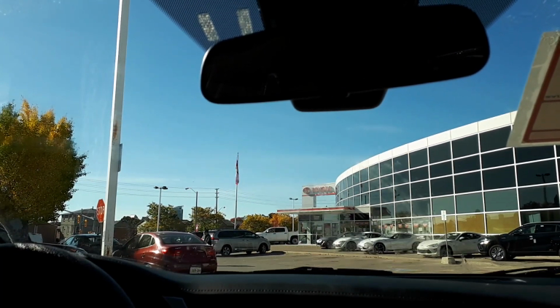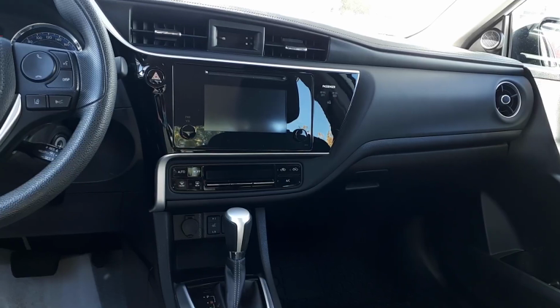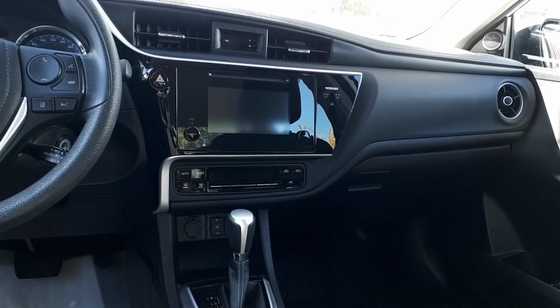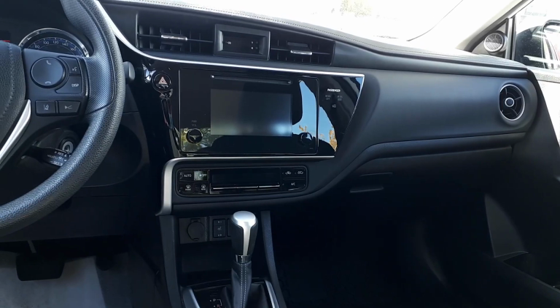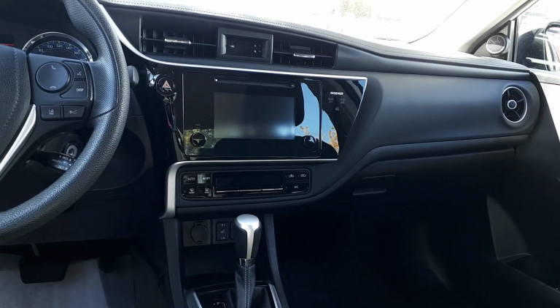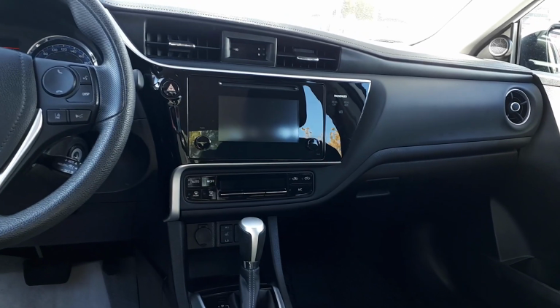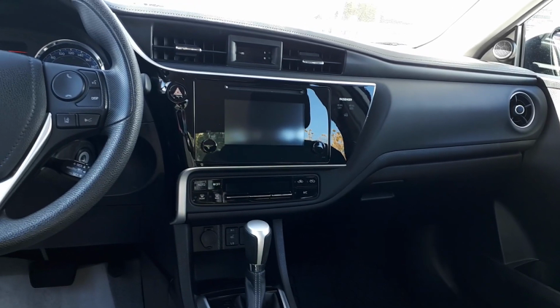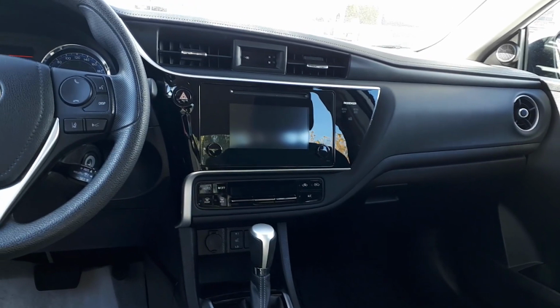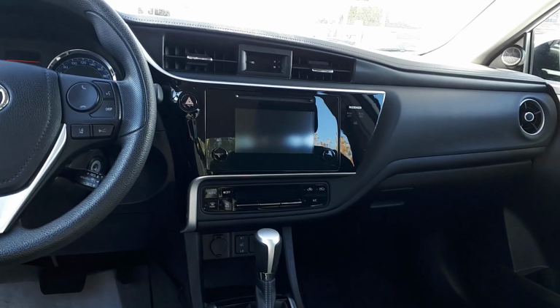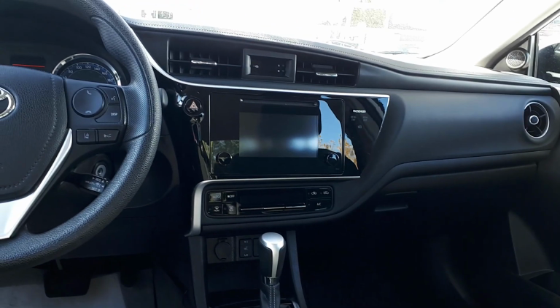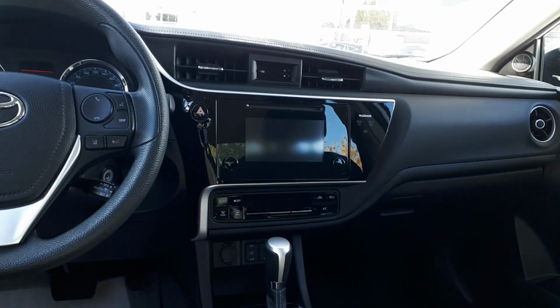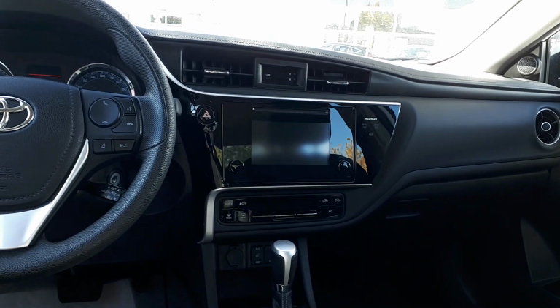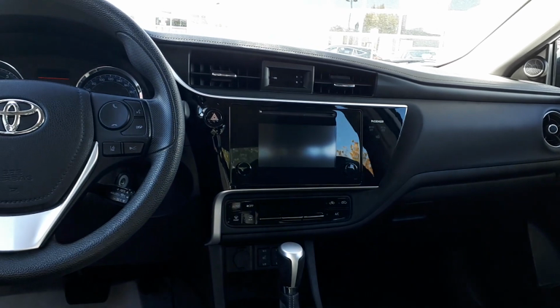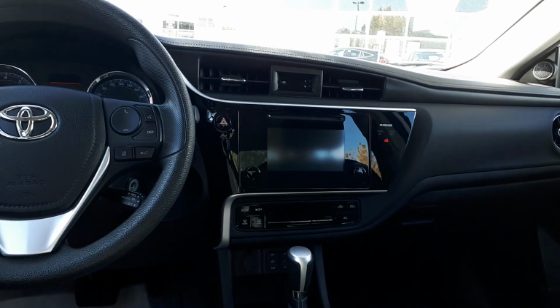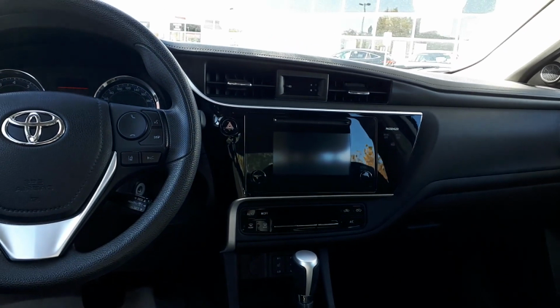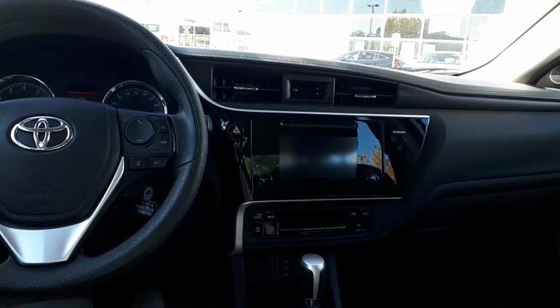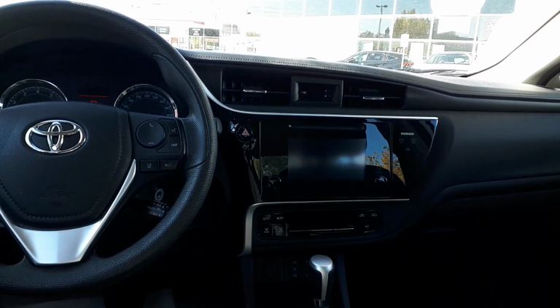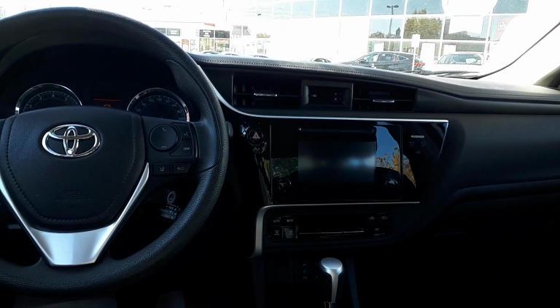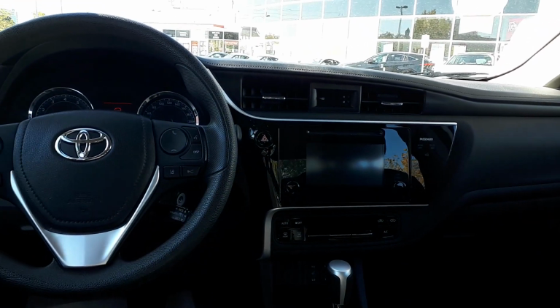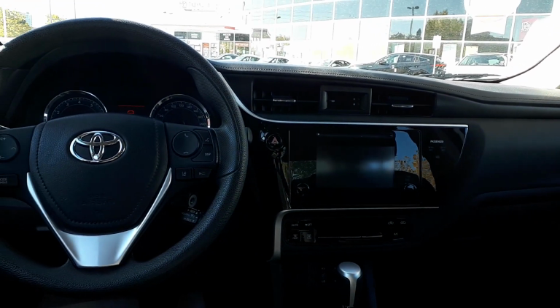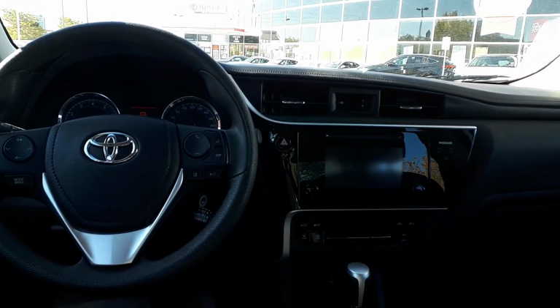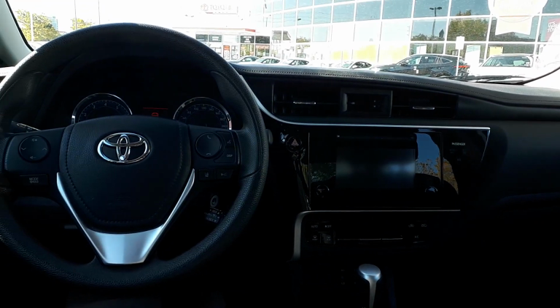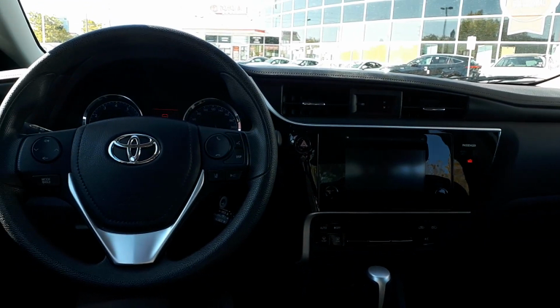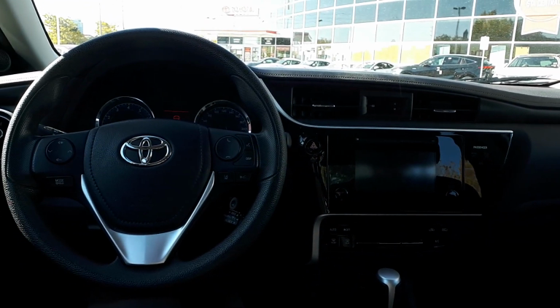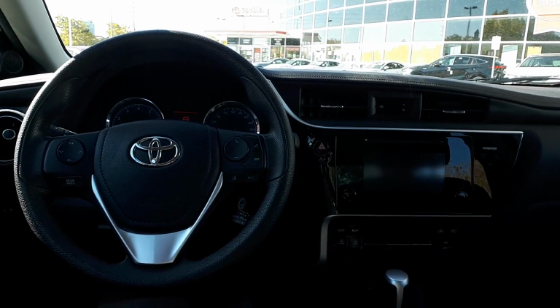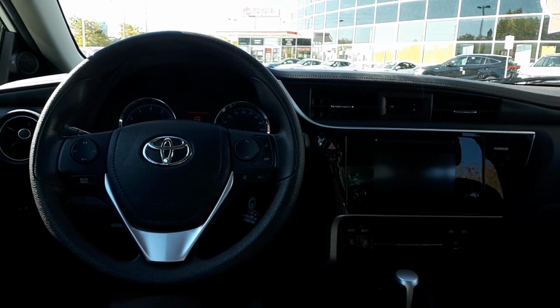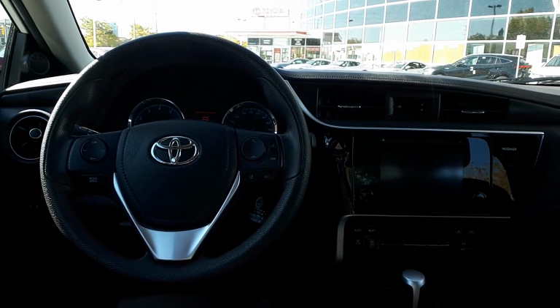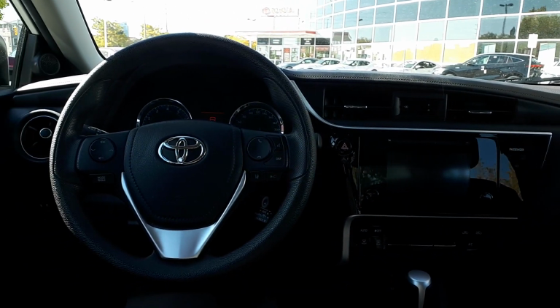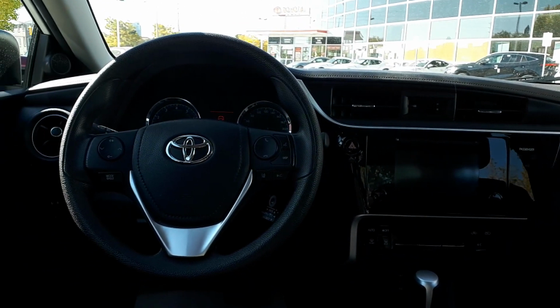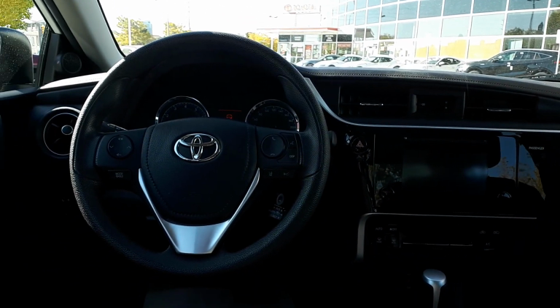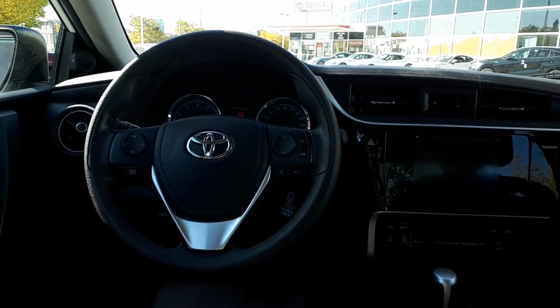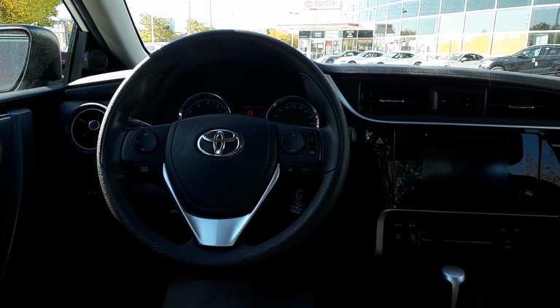It's also been freshly detailed, so come check out this fantastic vehicle here at Bermel Toyota.